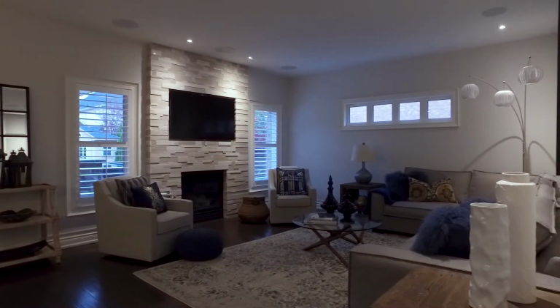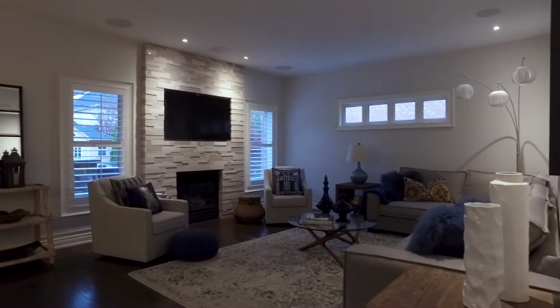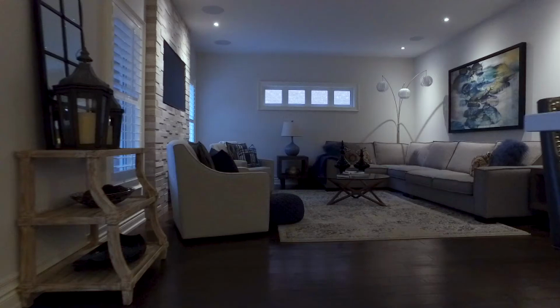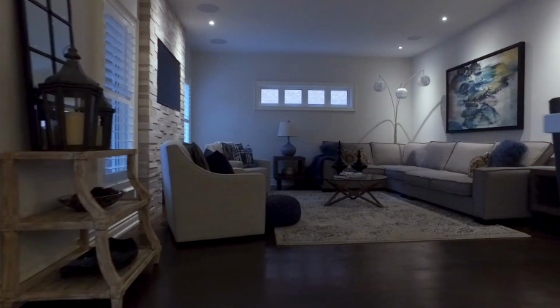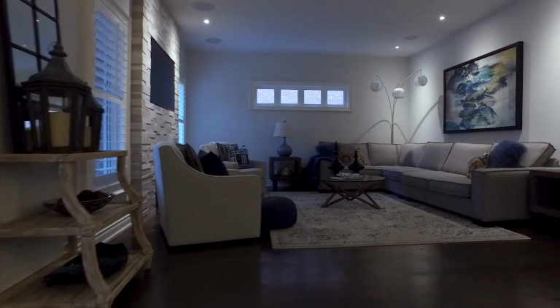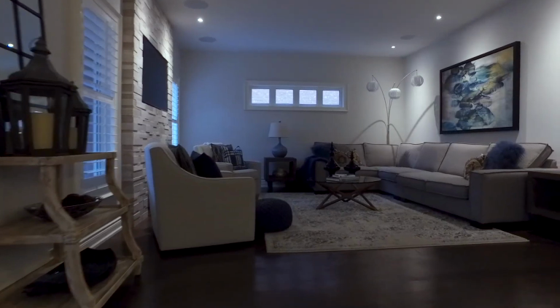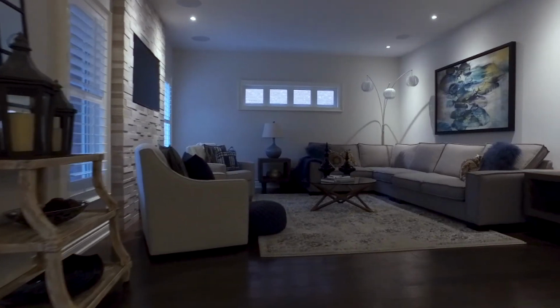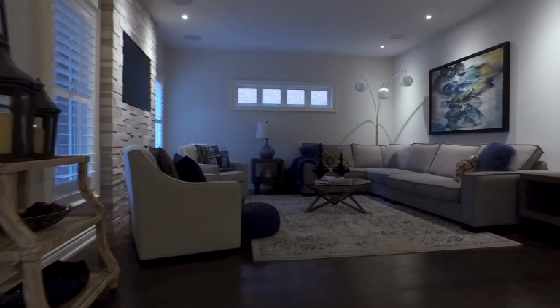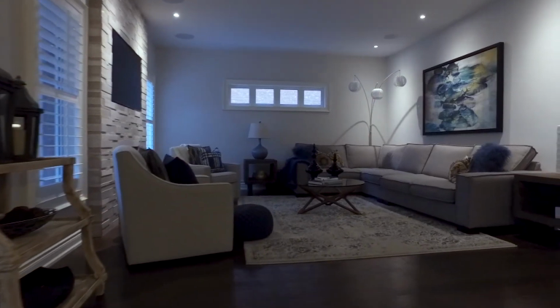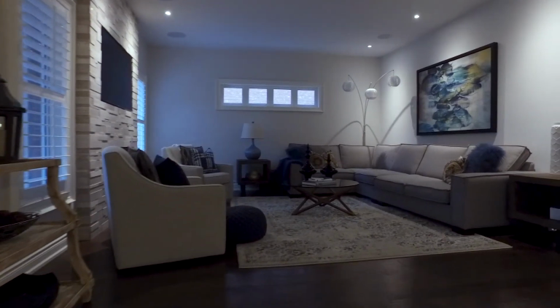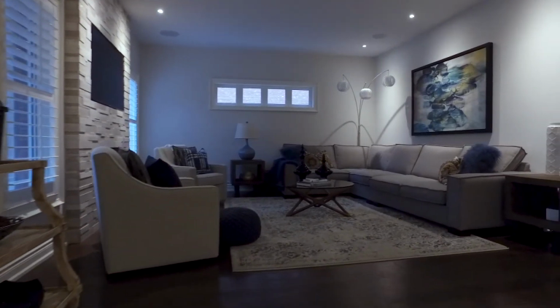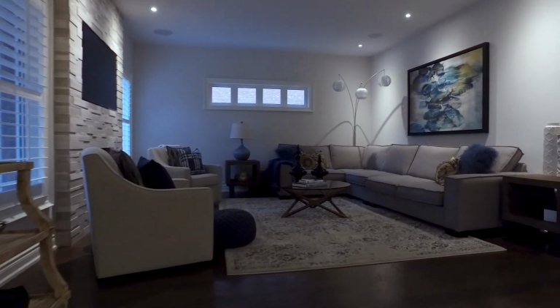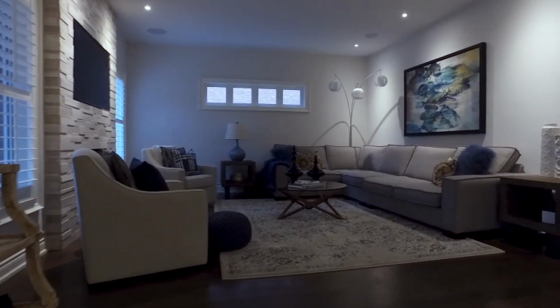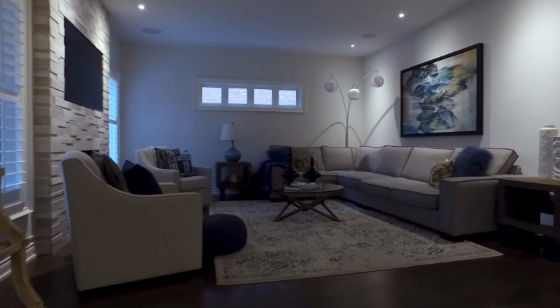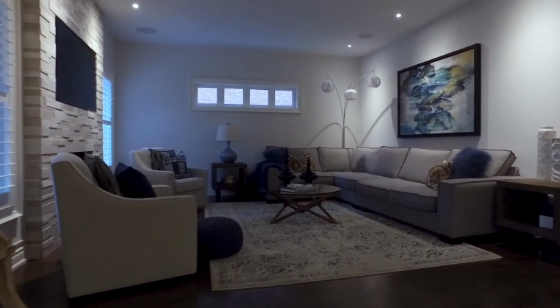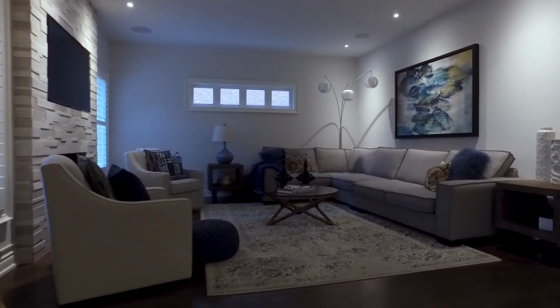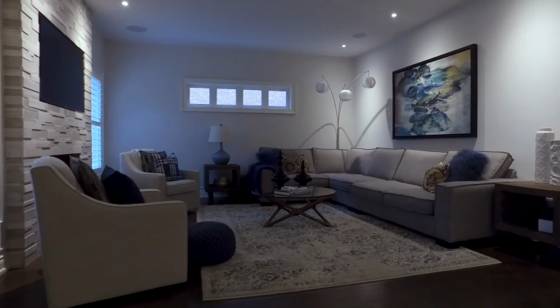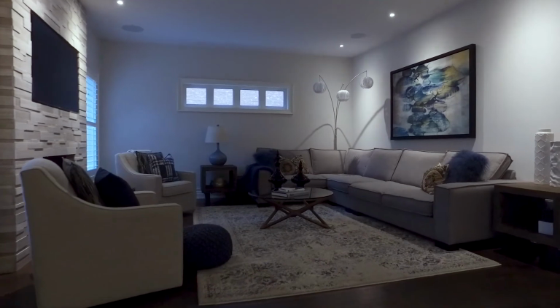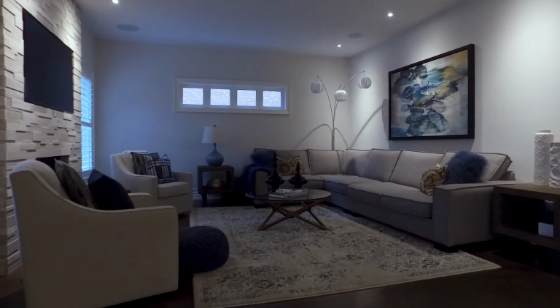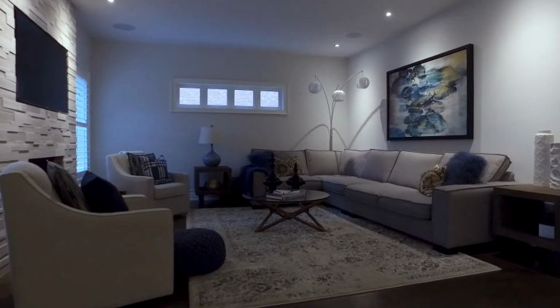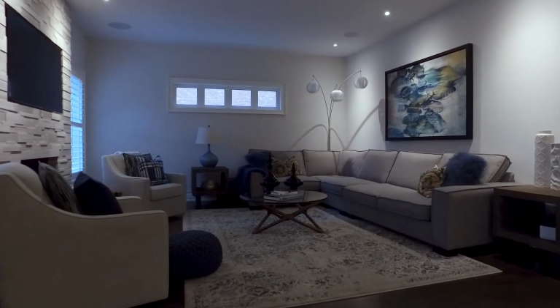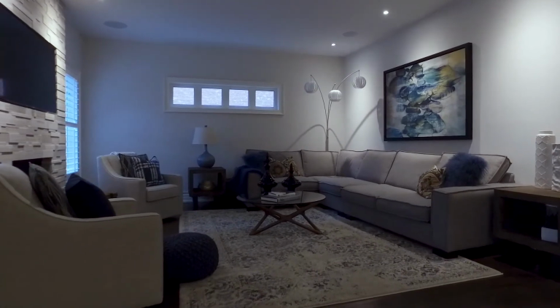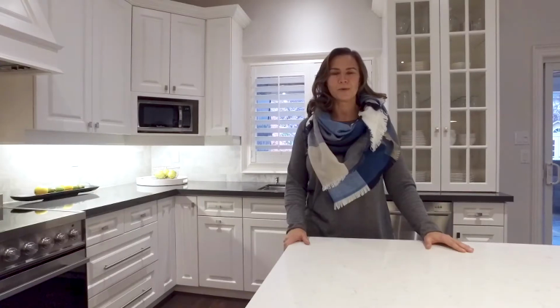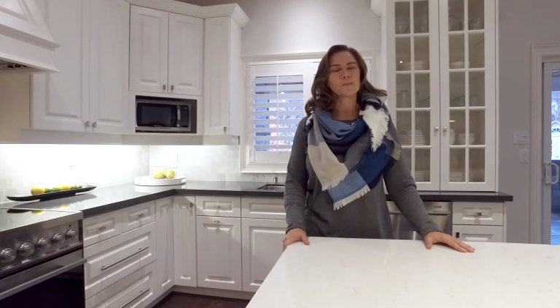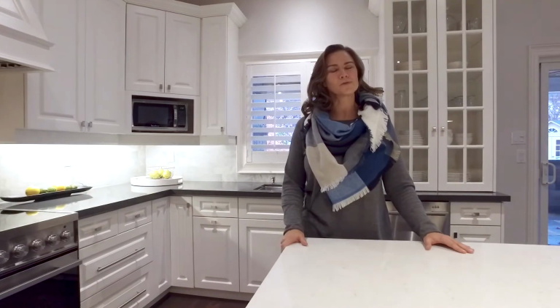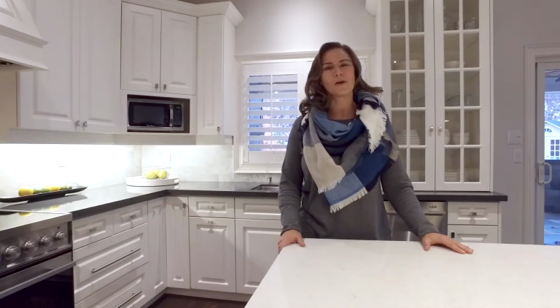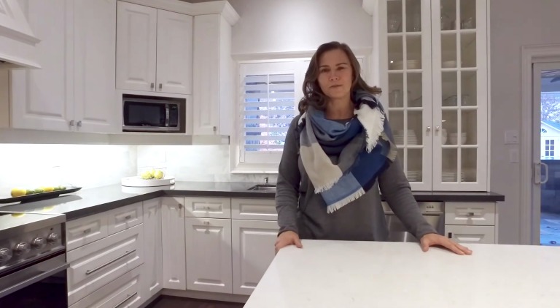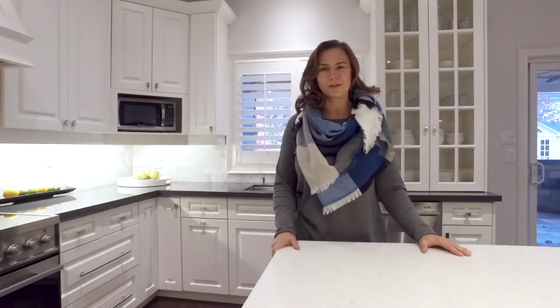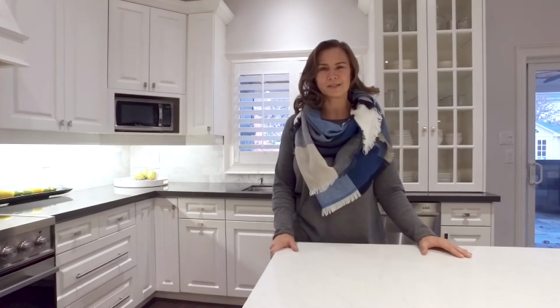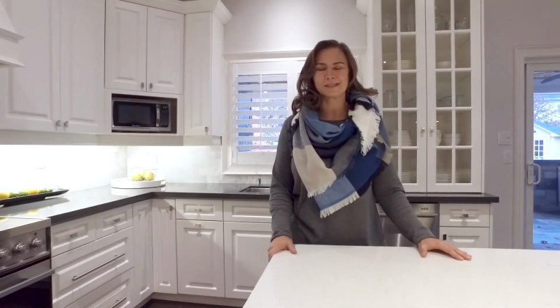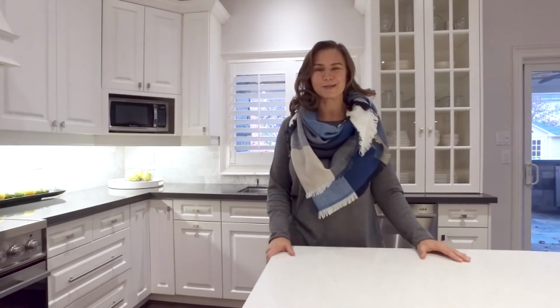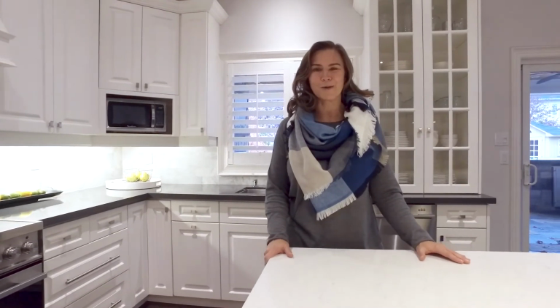Done, done and done. Beautiful crowns, smooth ceilings, pot lights, upgrades throughout. We hope you enjoy all the finishes inside this home.